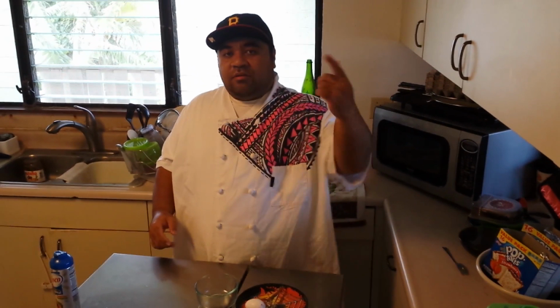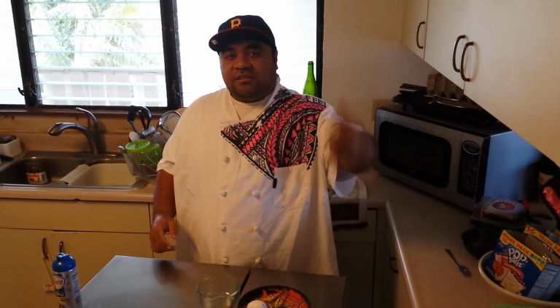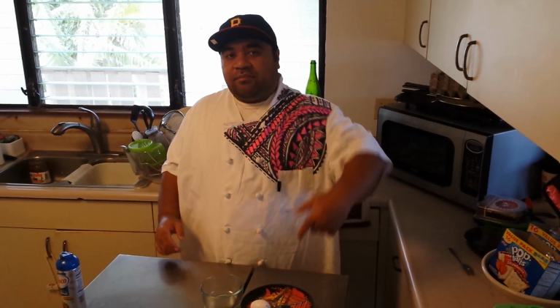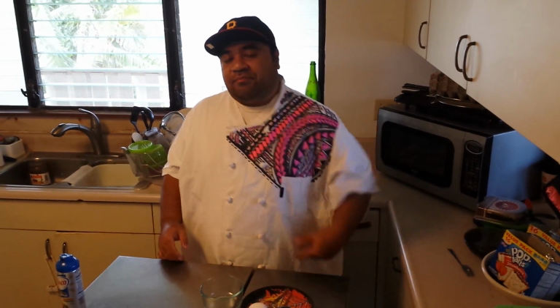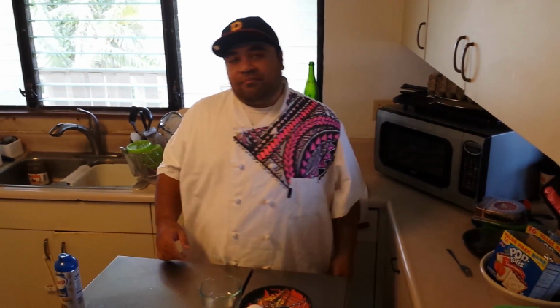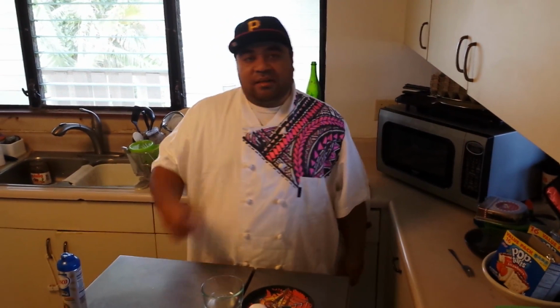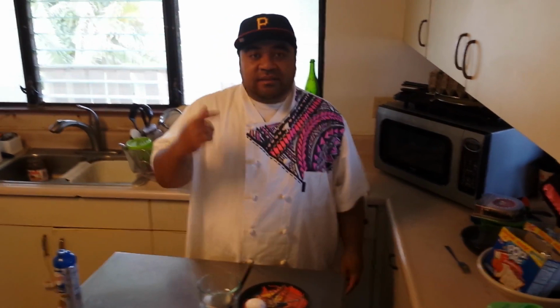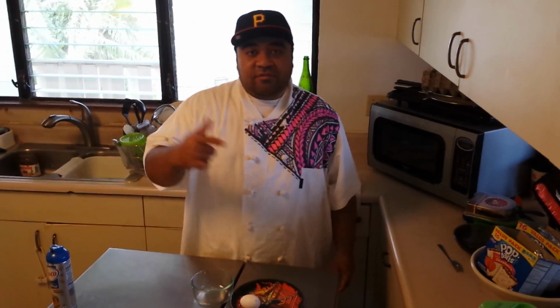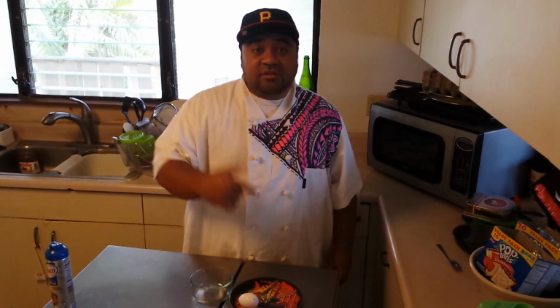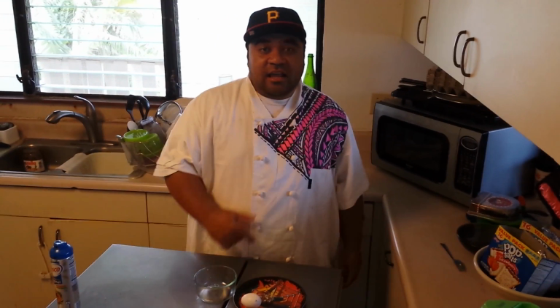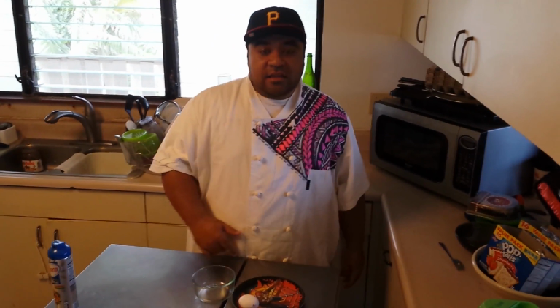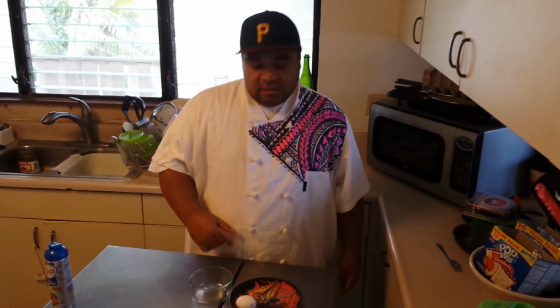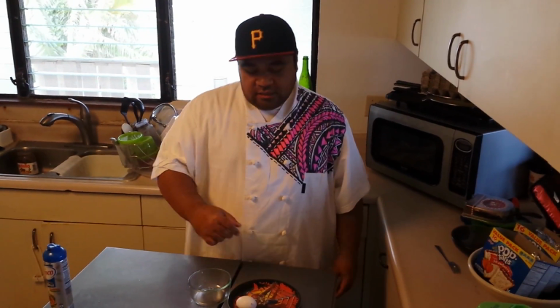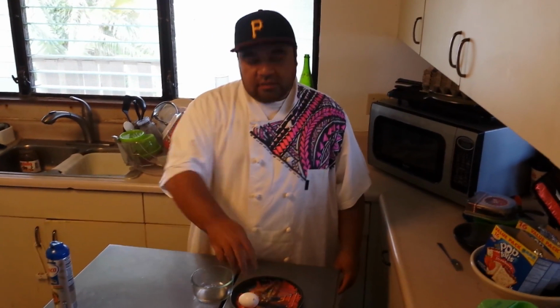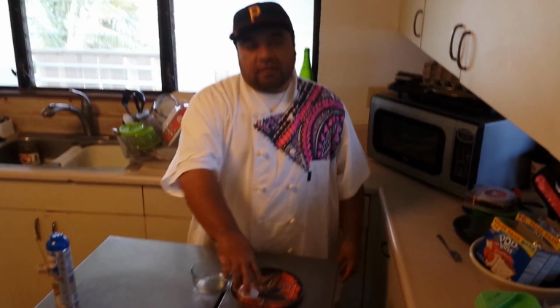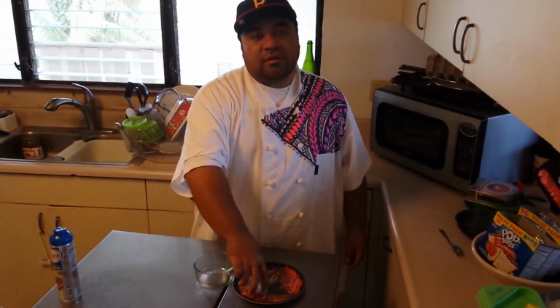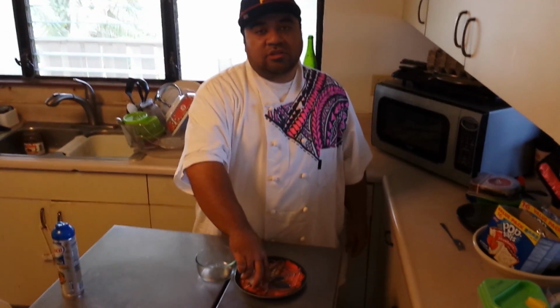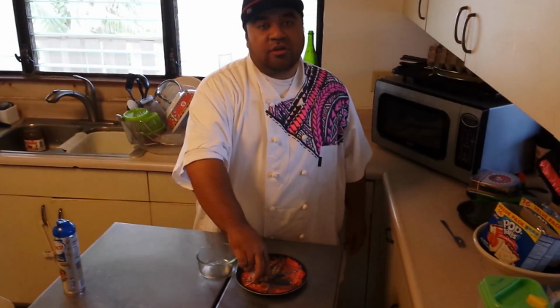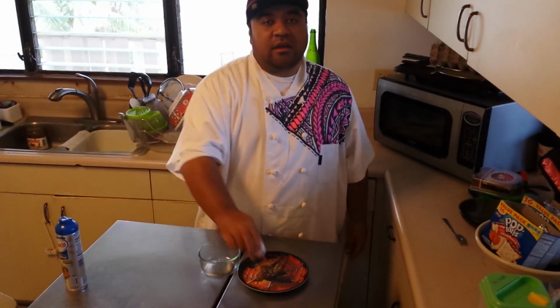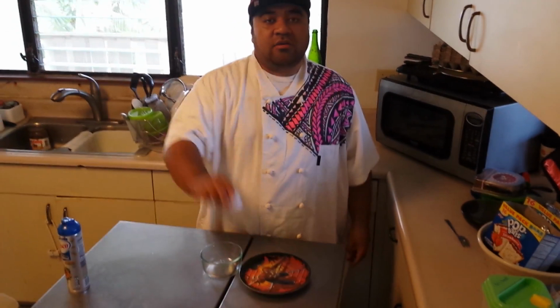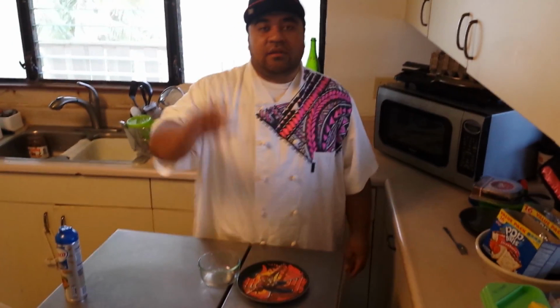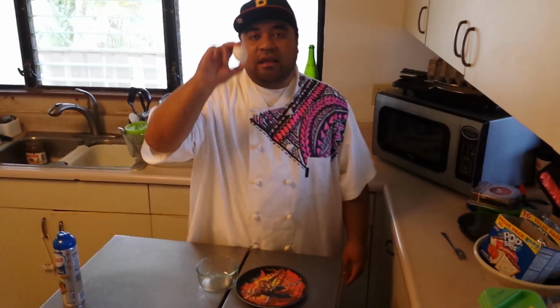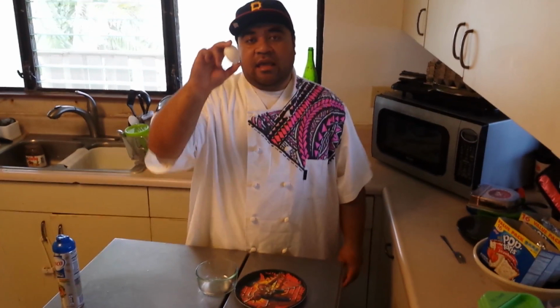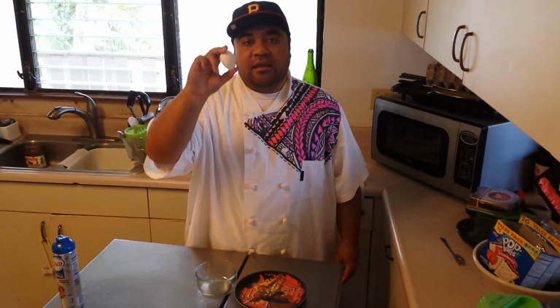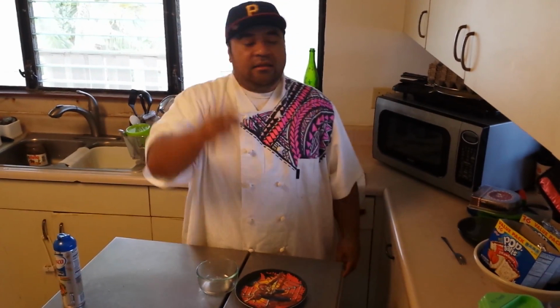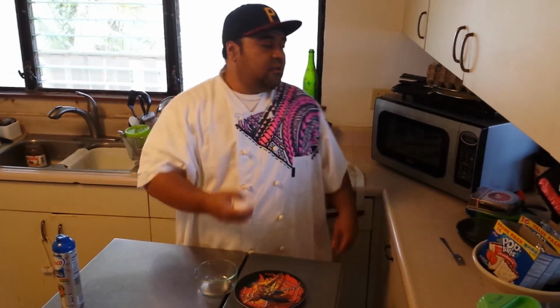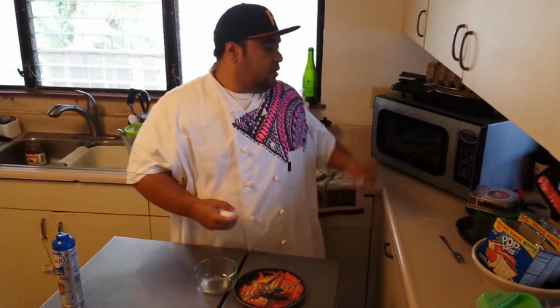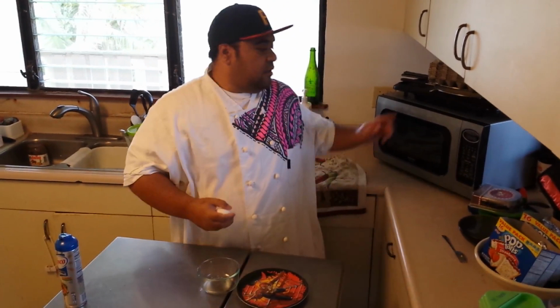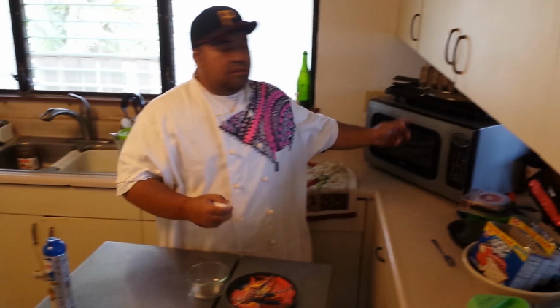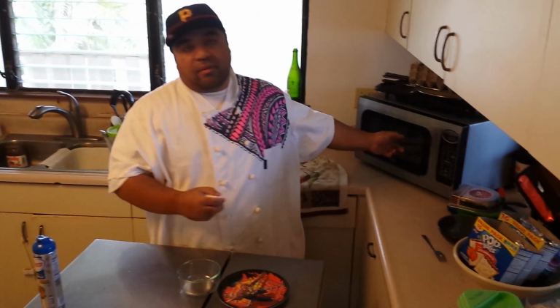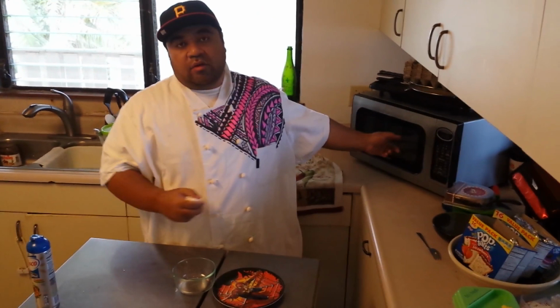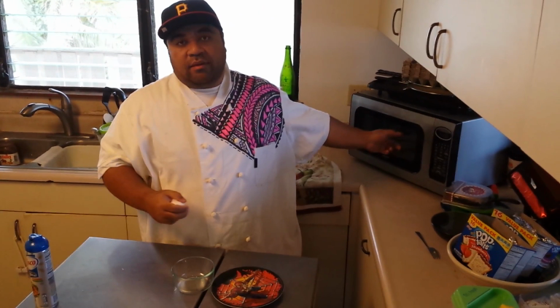What's up? My tip for today — I'm going to show you how to cook an egg in the microwave.